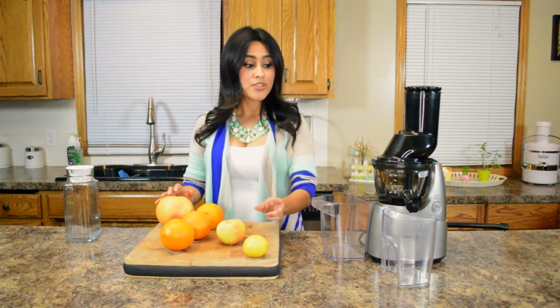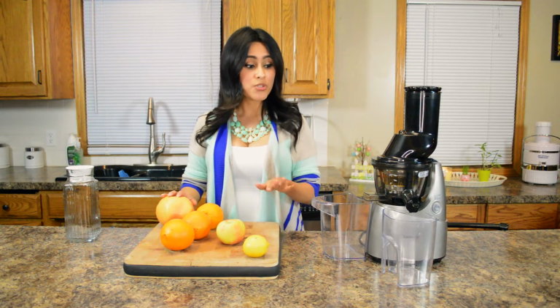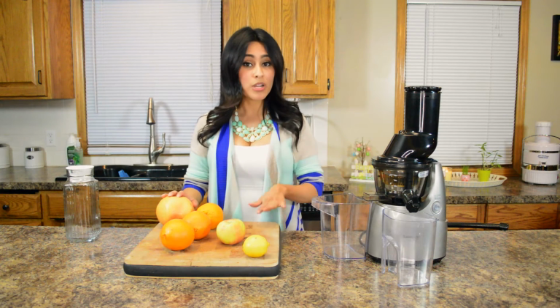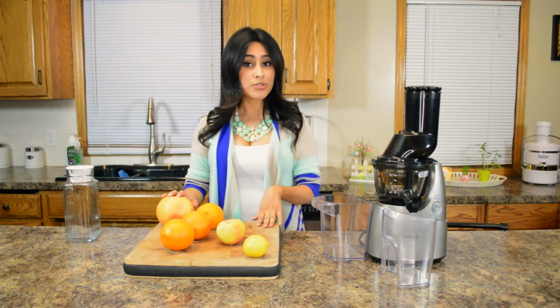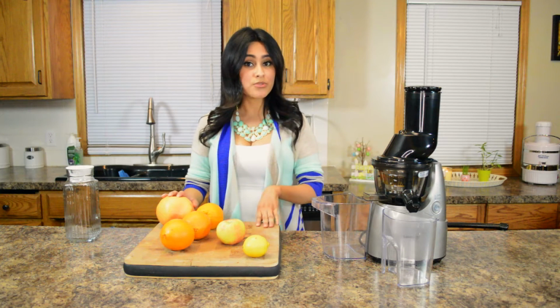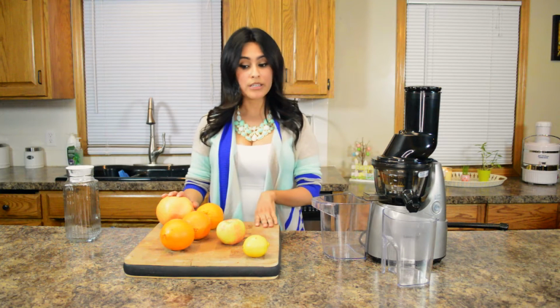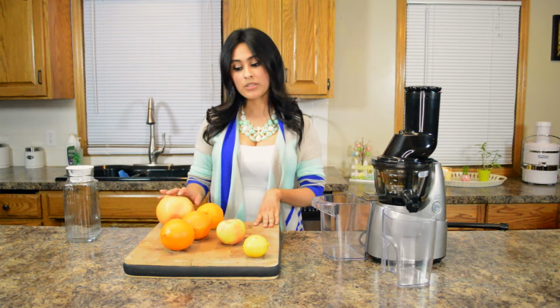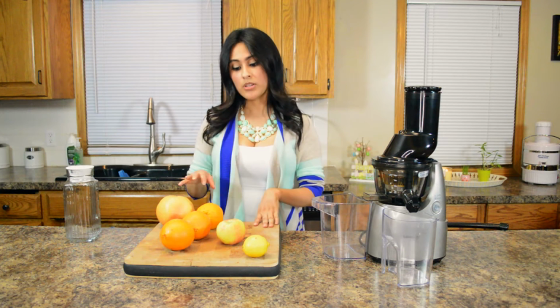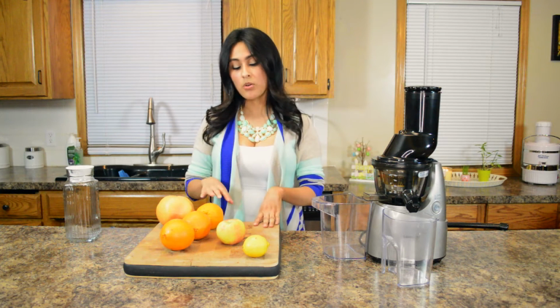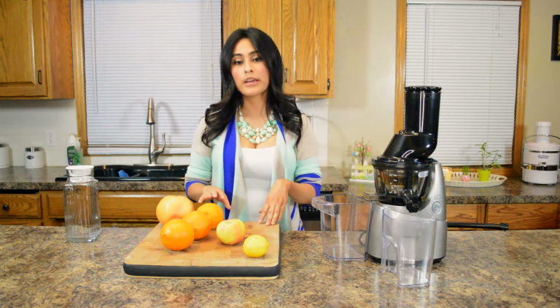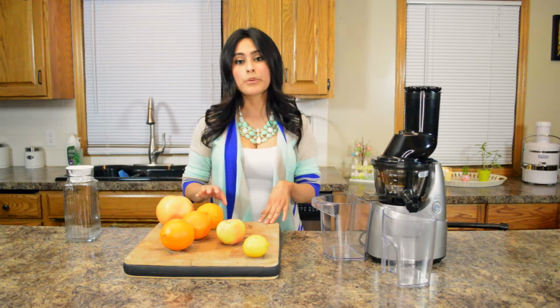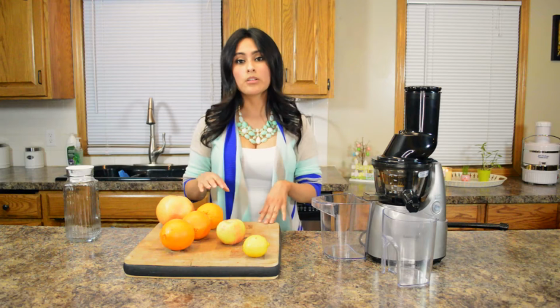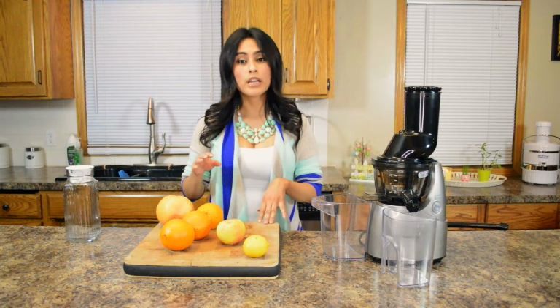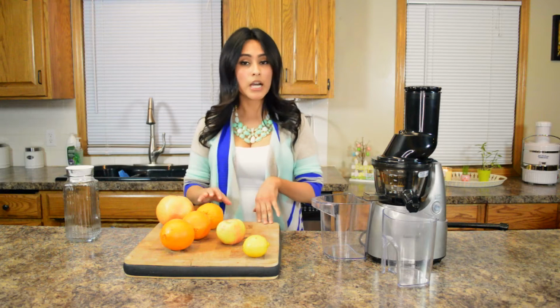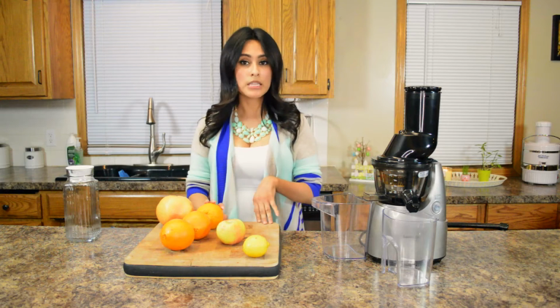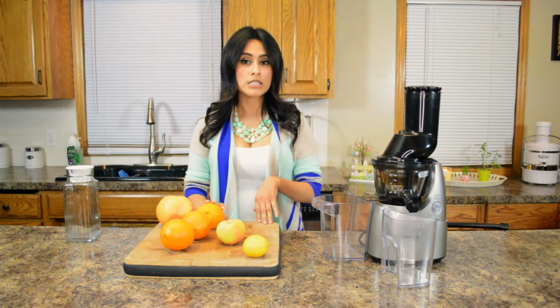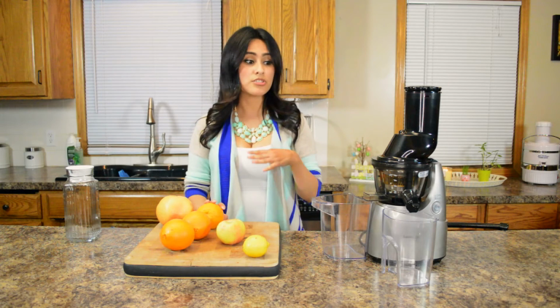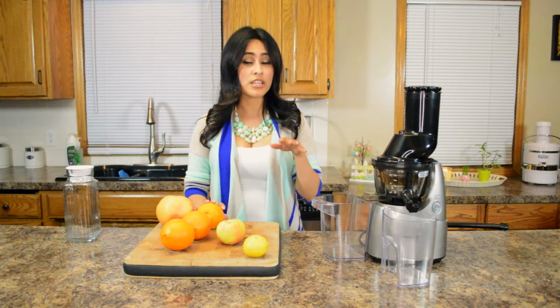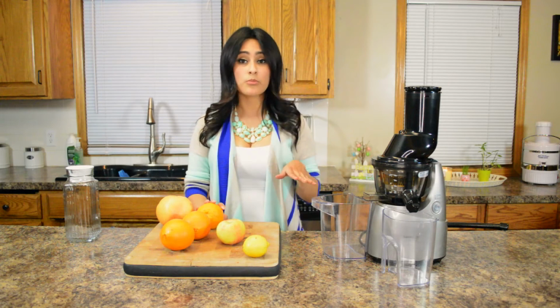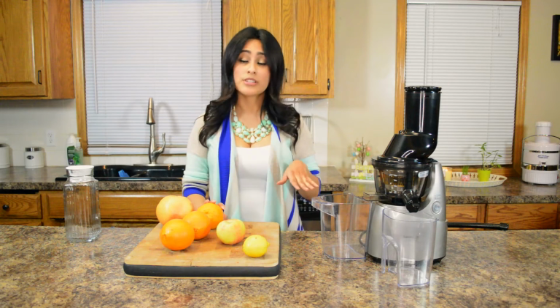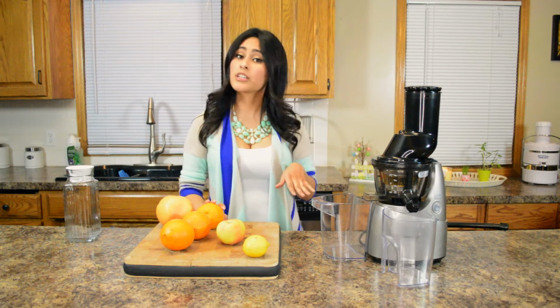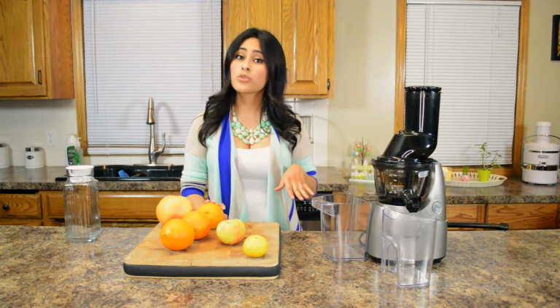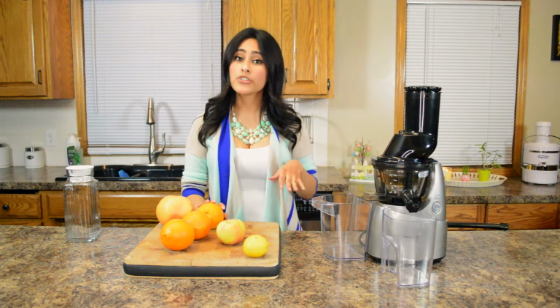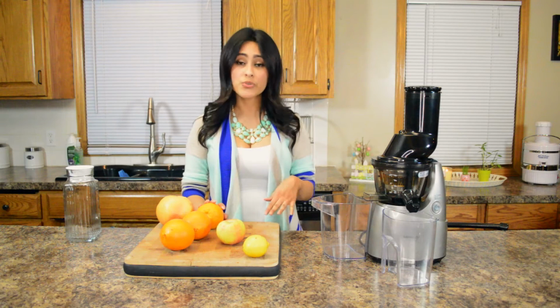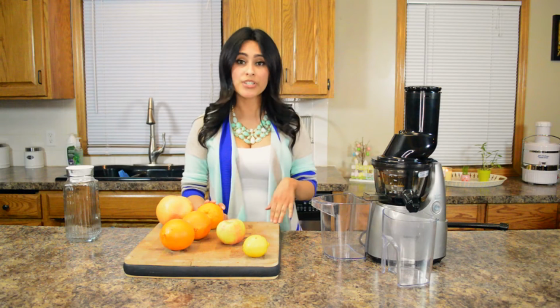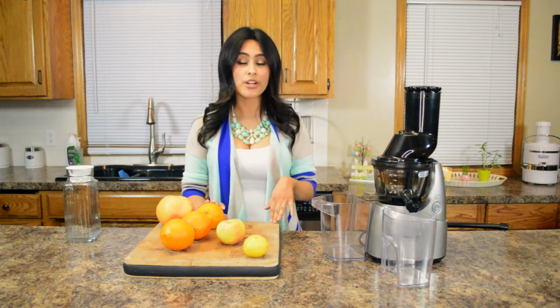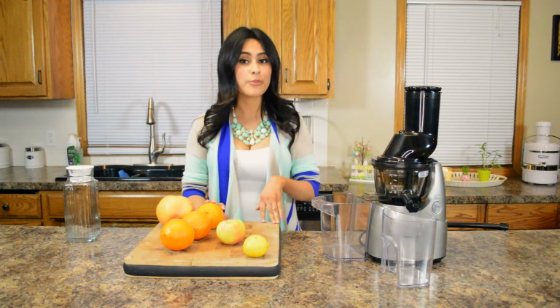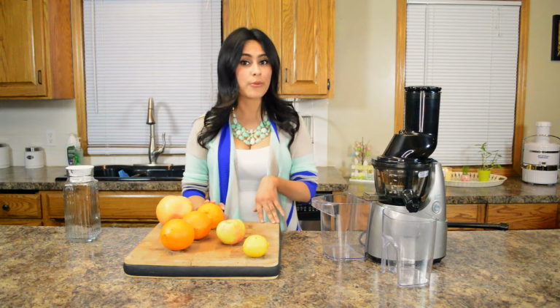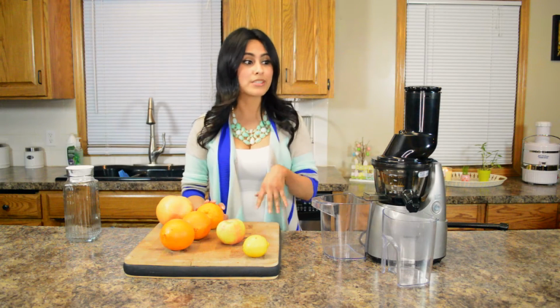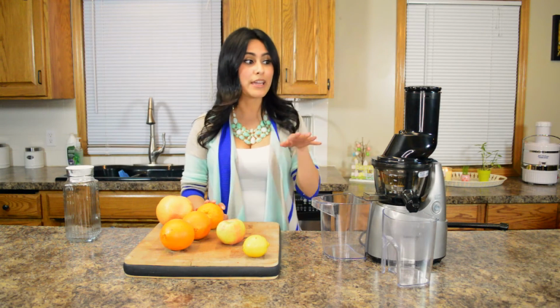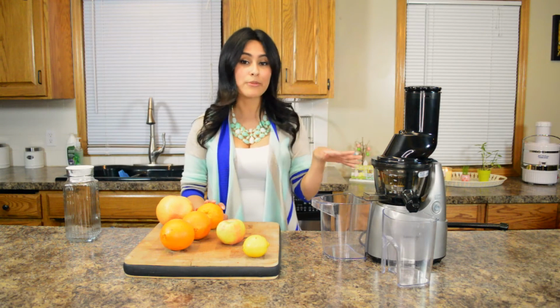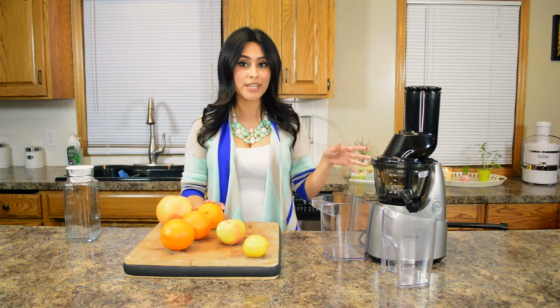So what I'm going to do right now is go ahead and peel and cut these, get them ready to stick into our juicer, and I'll be back once I am ready.